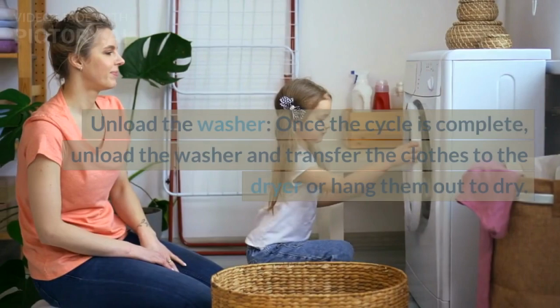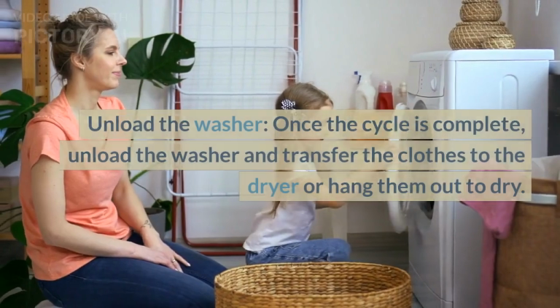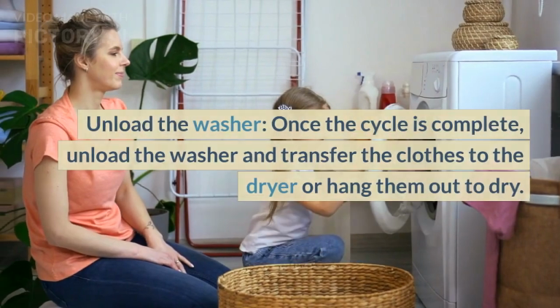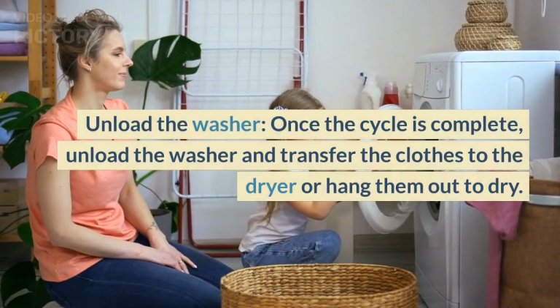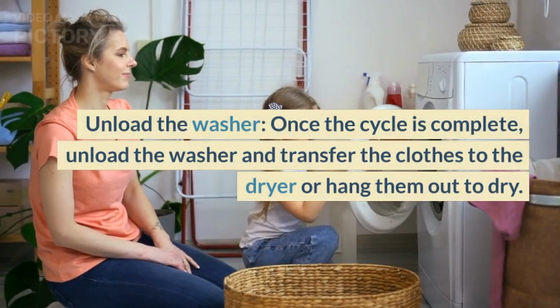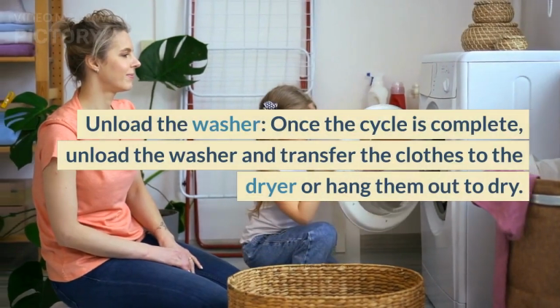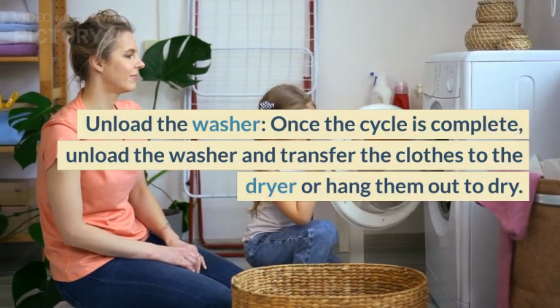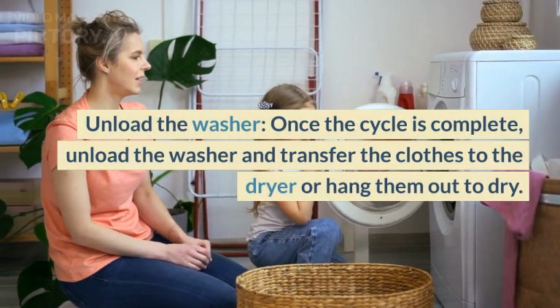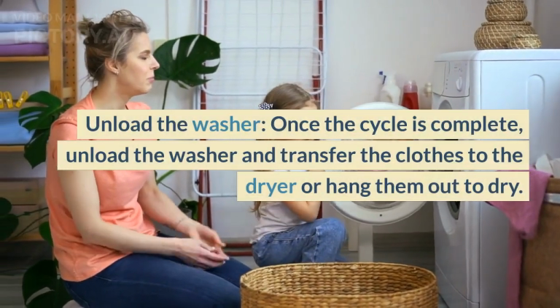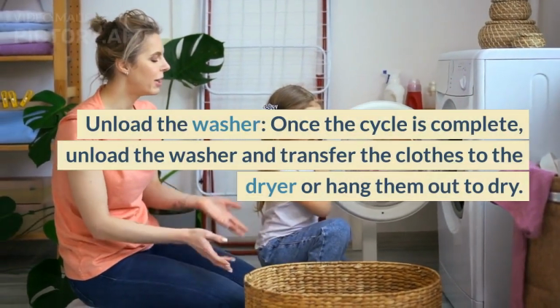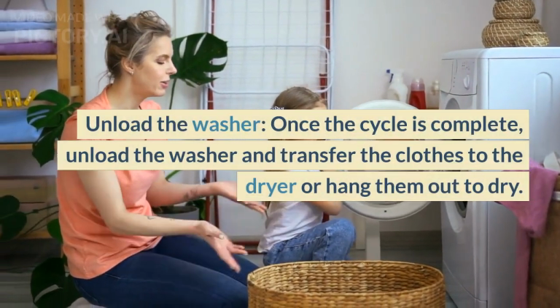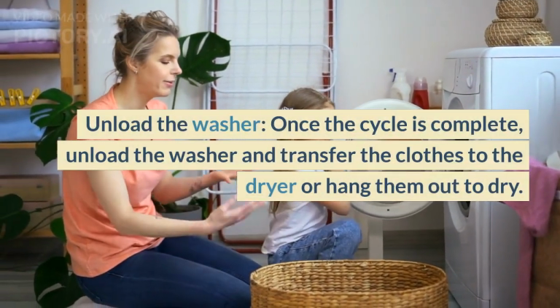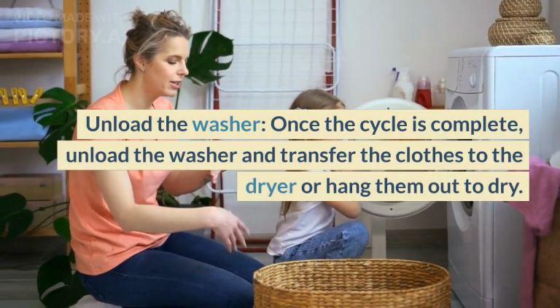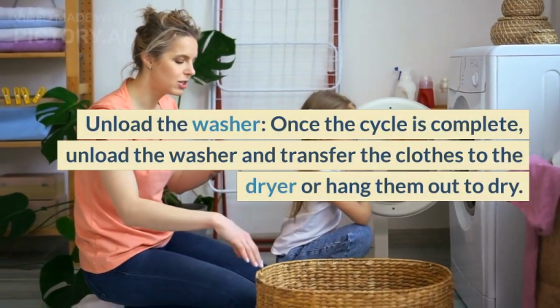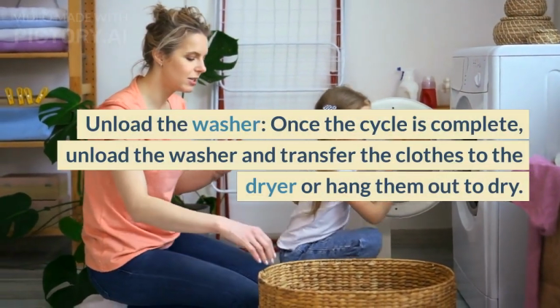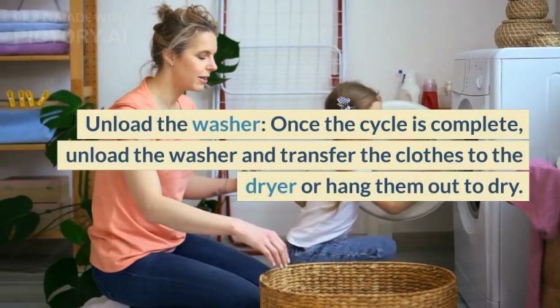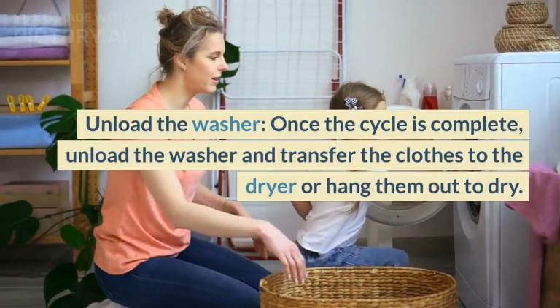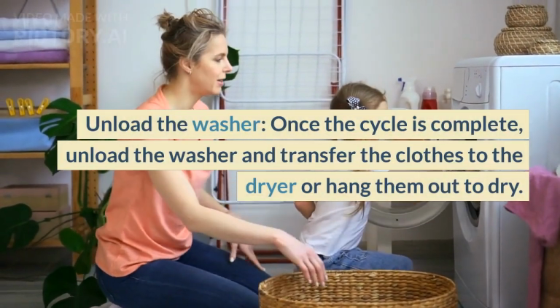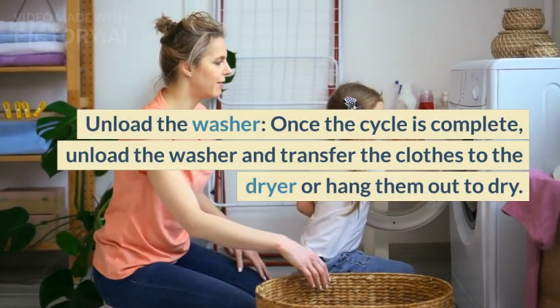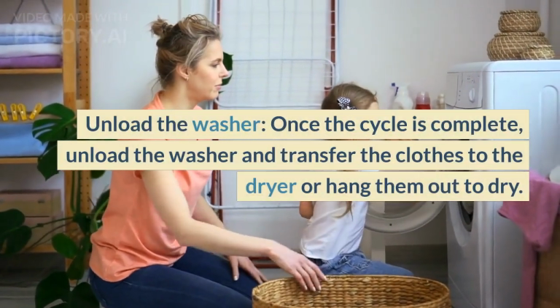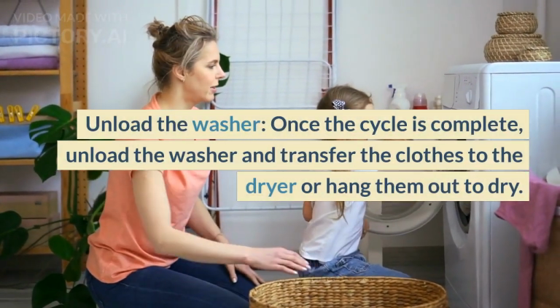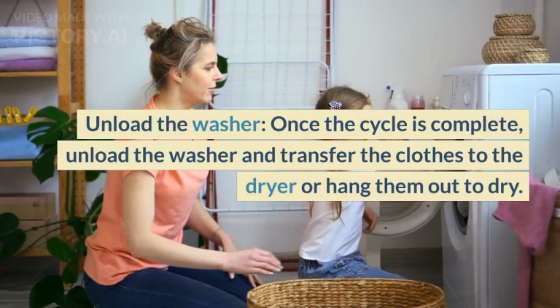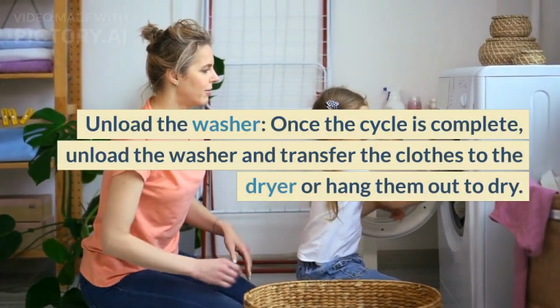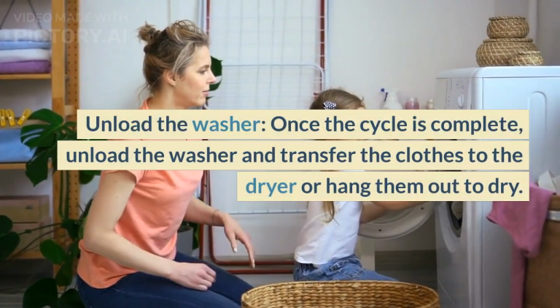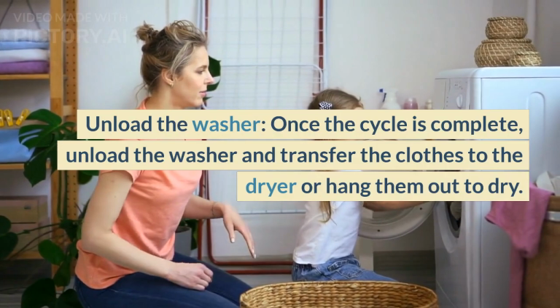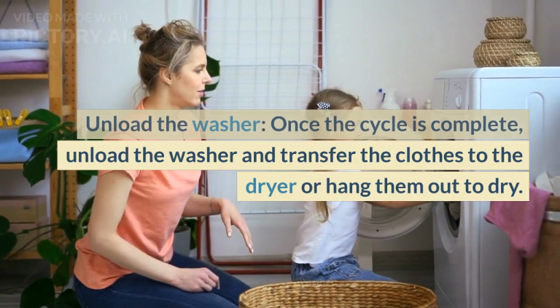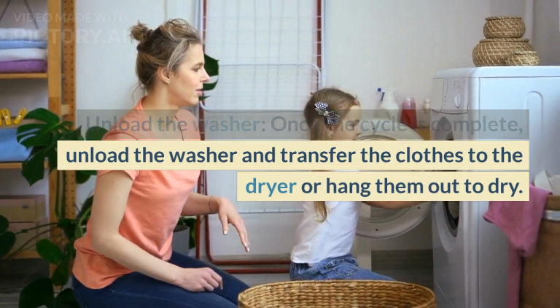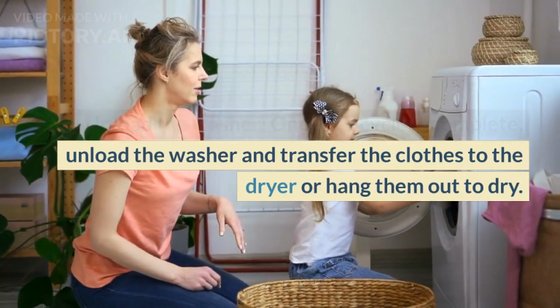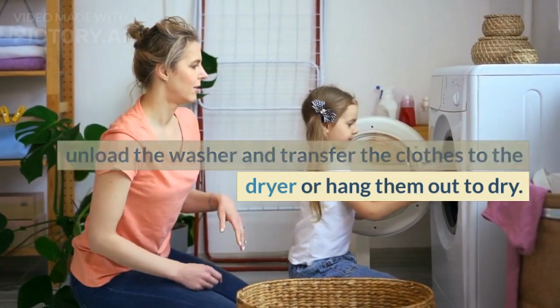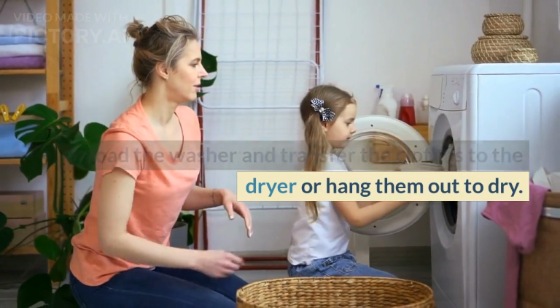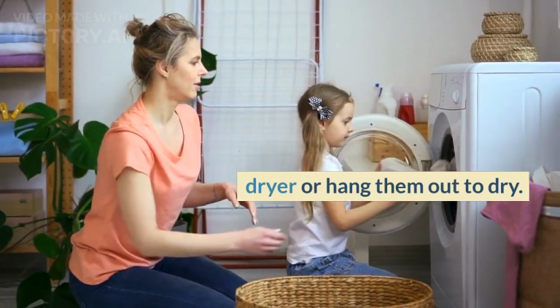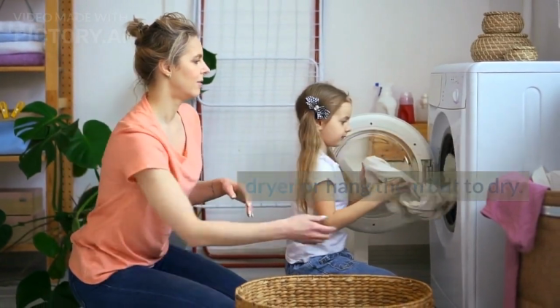Once the cycle is complete, unload the washer and transfer the clothes to the dryer or hang them out to dry.